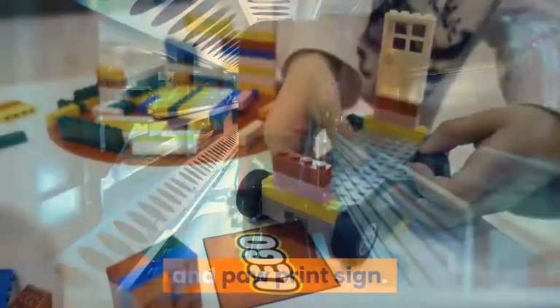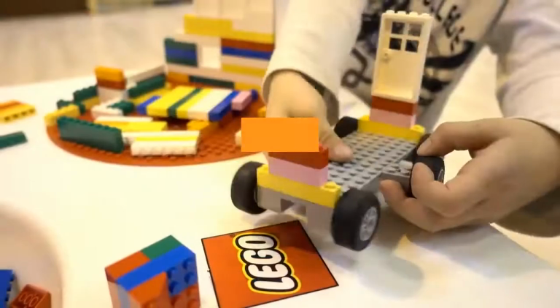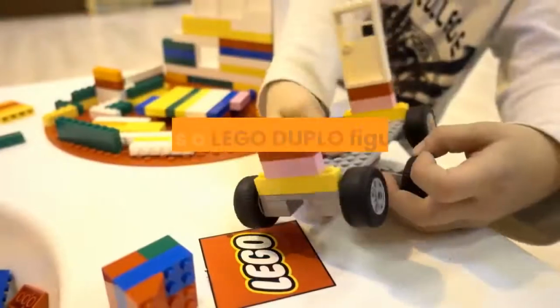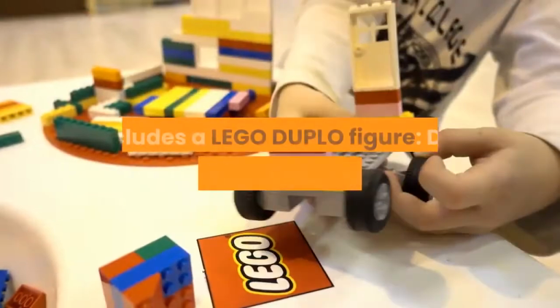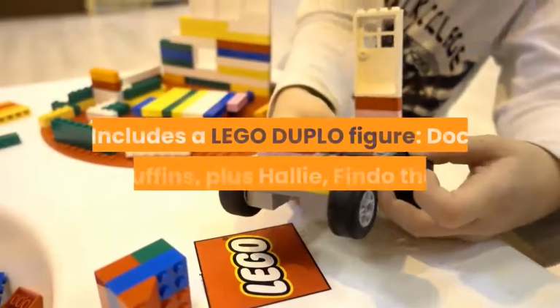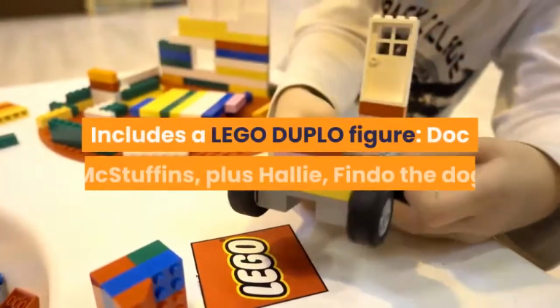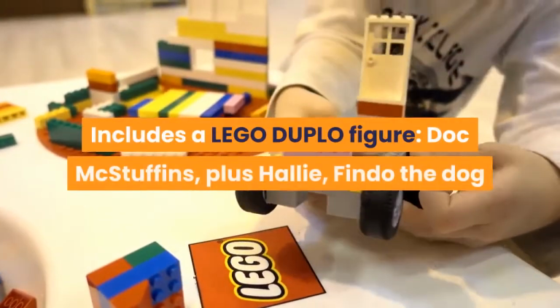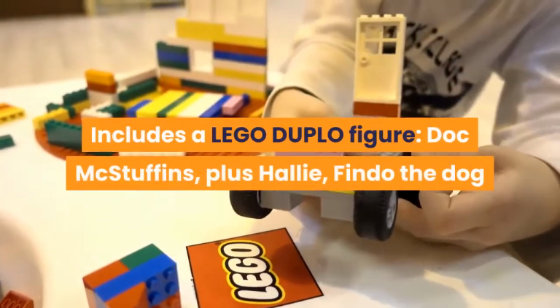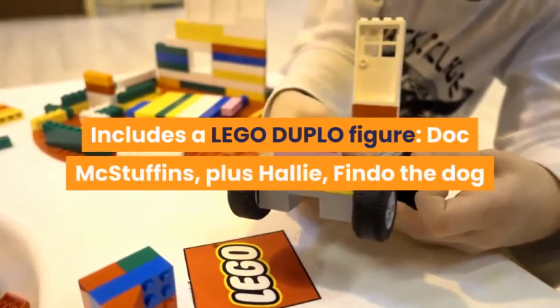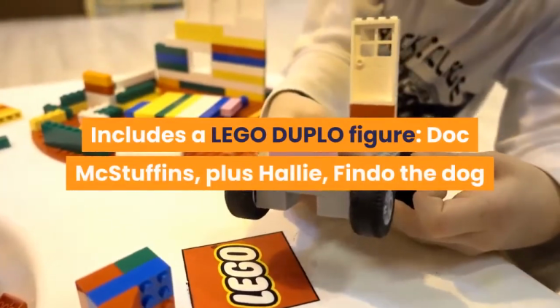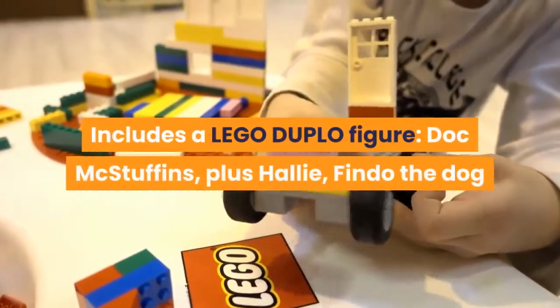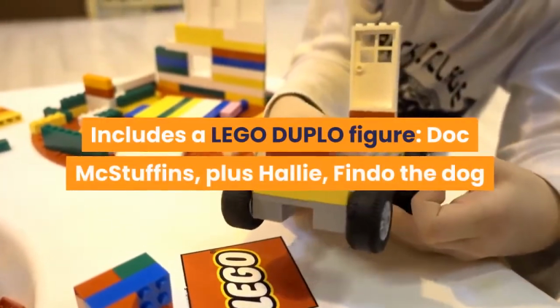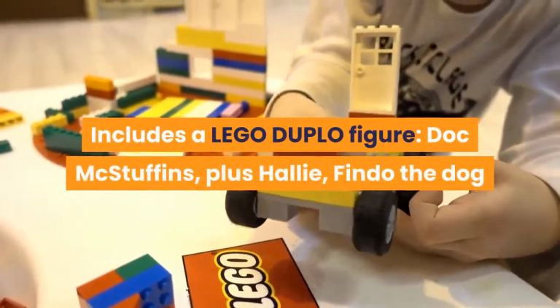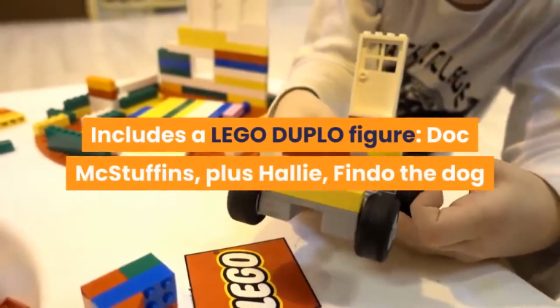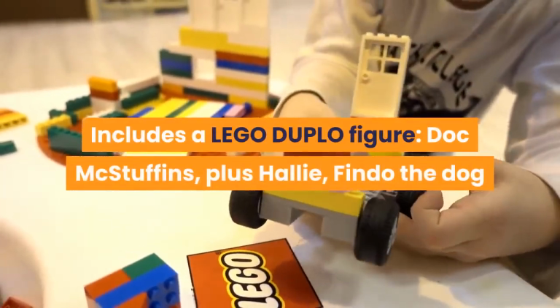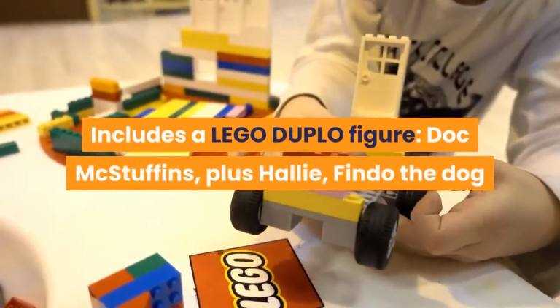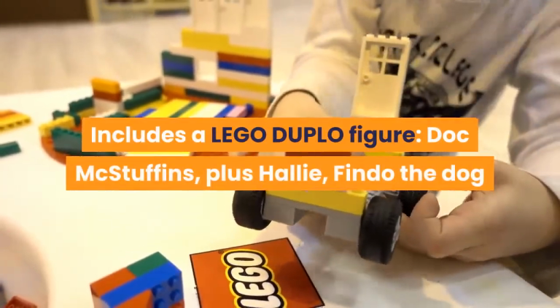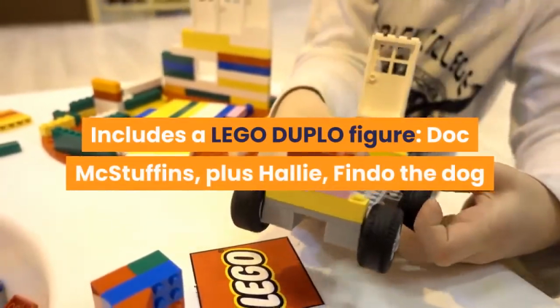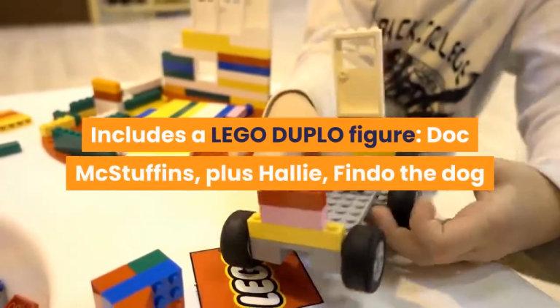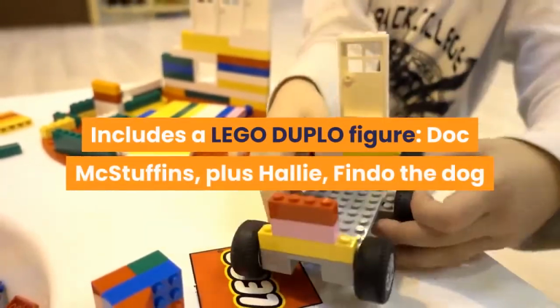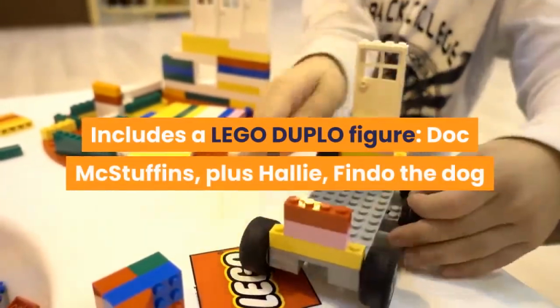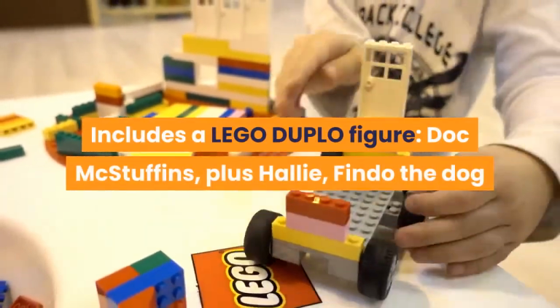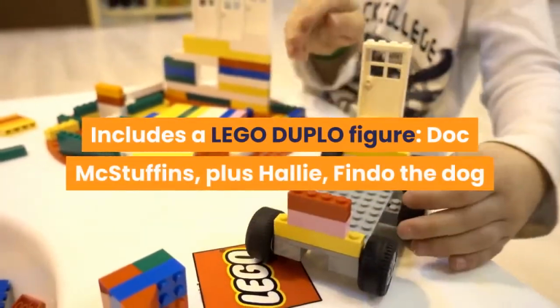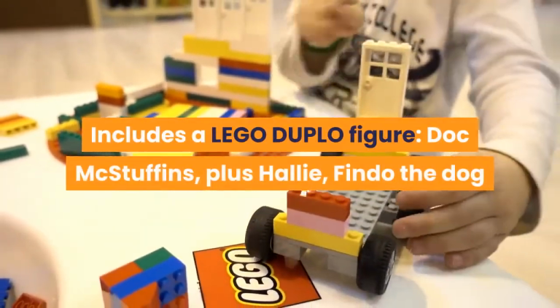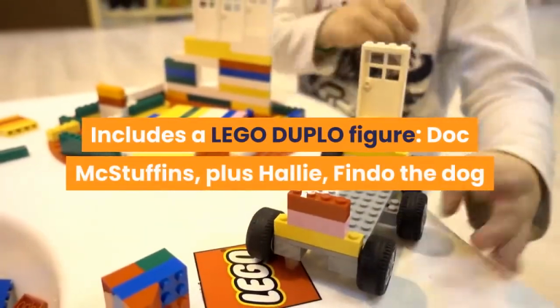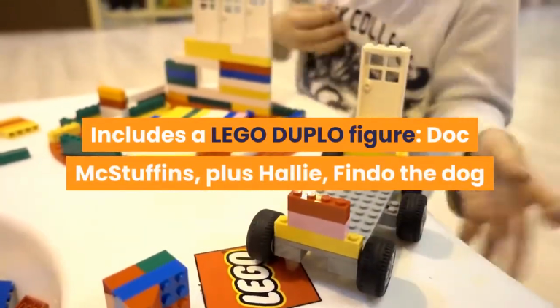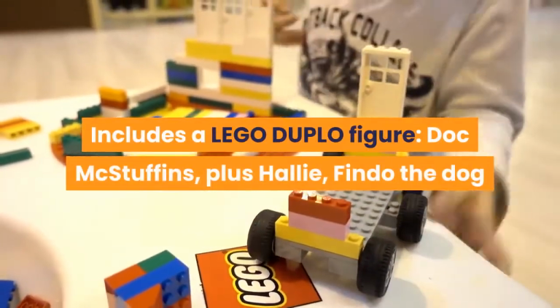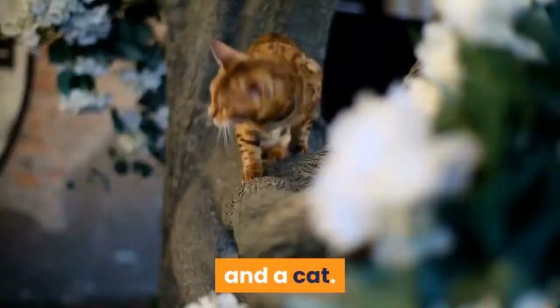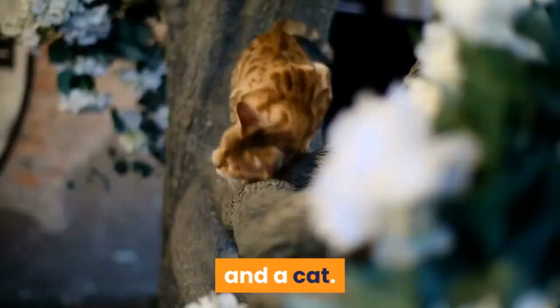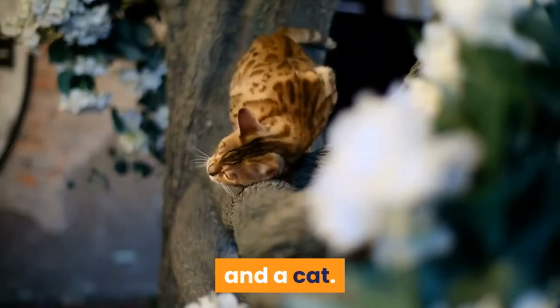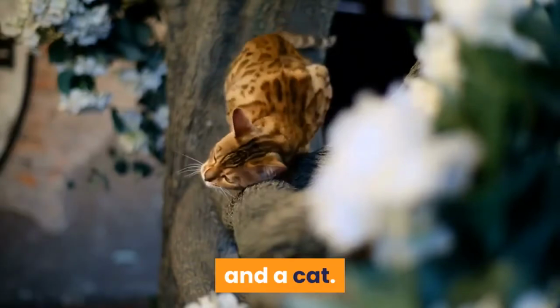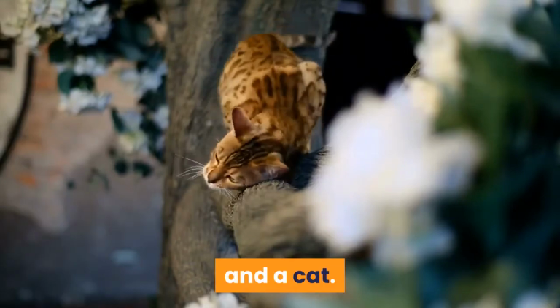Includes a LEGO Duplo figure: Doc McStuffins, plus Halley, Findo the dog, and a cat.